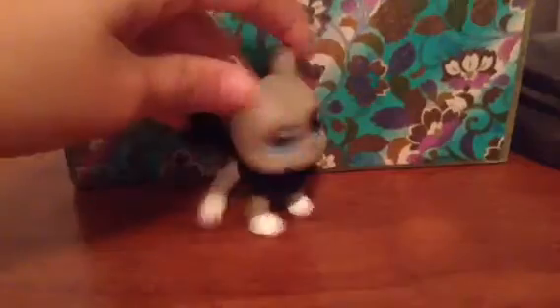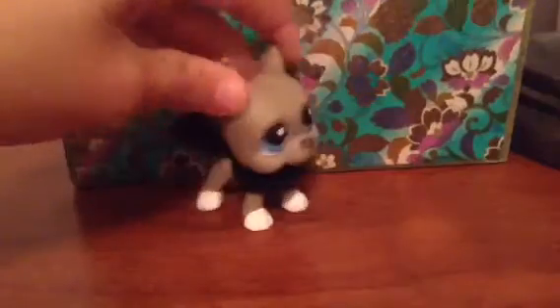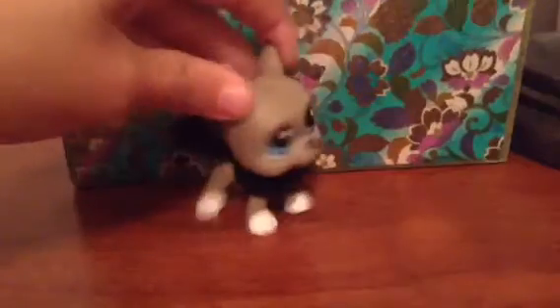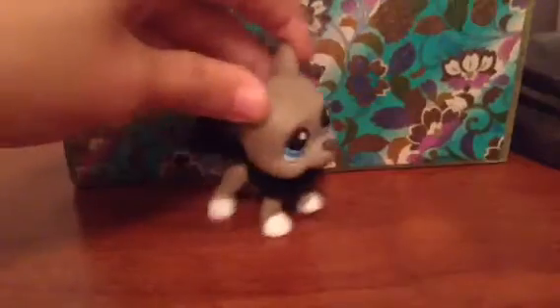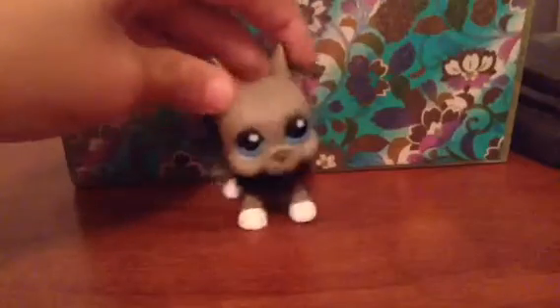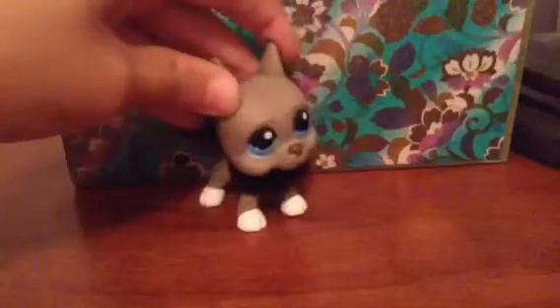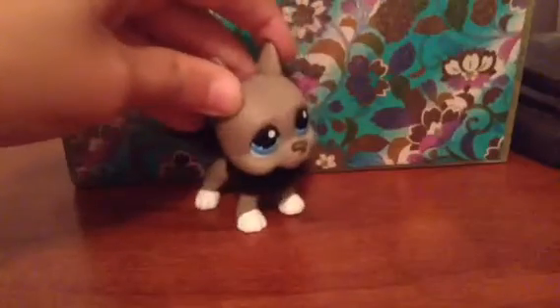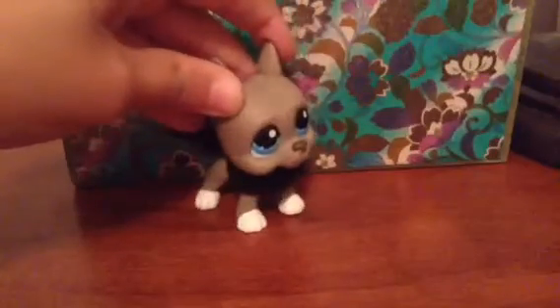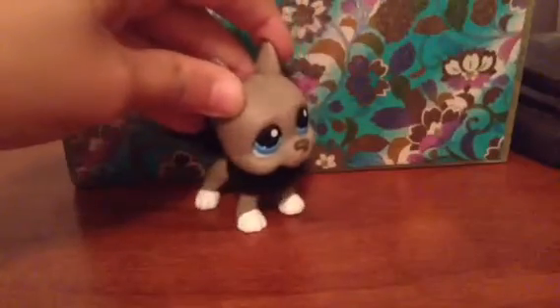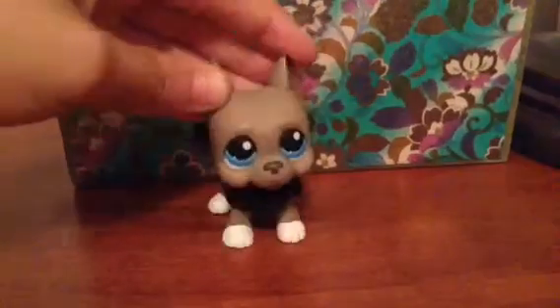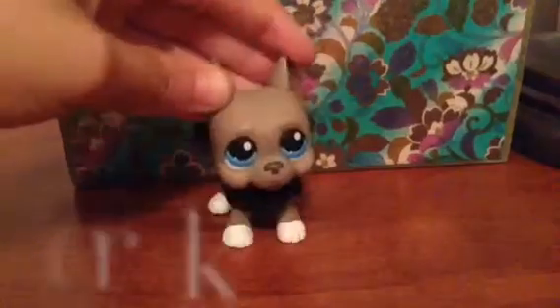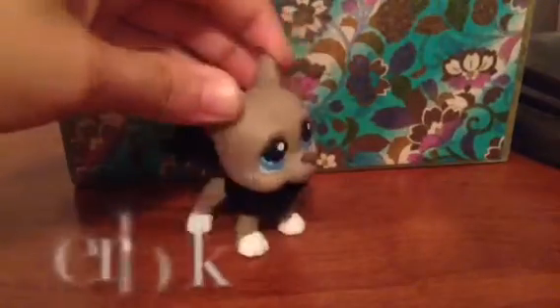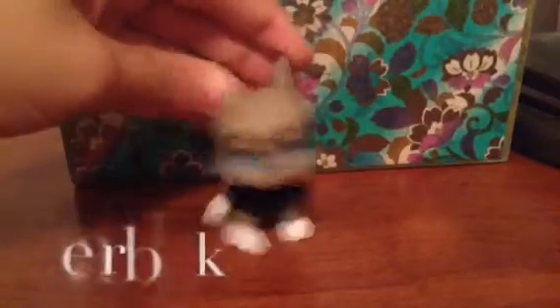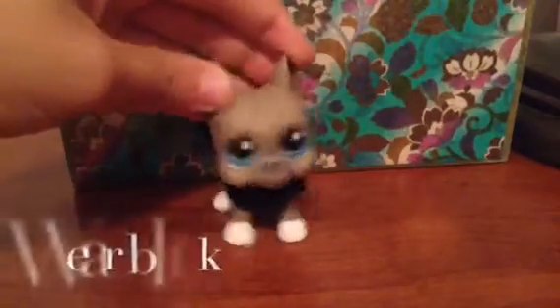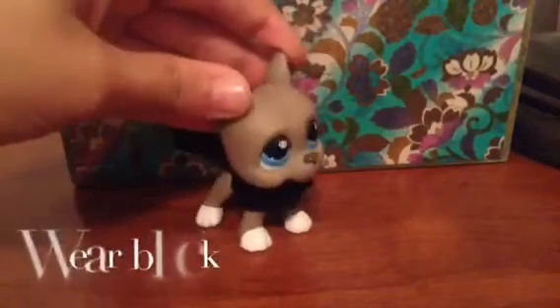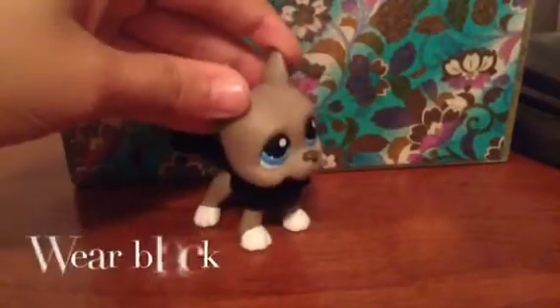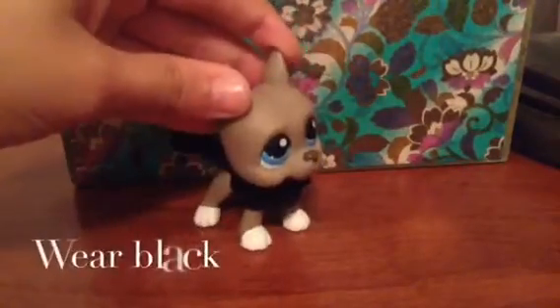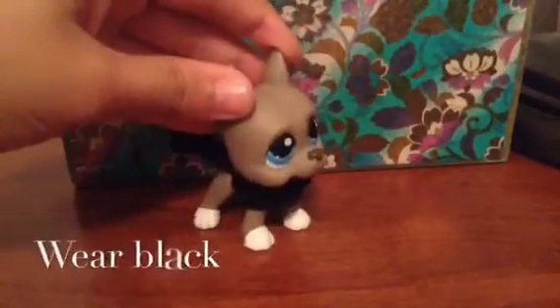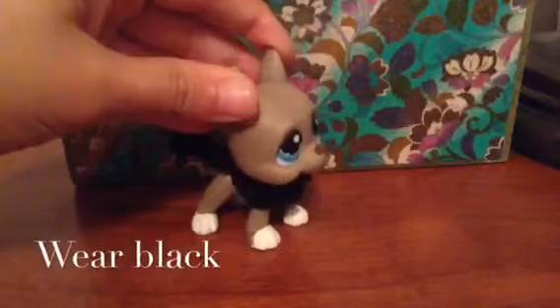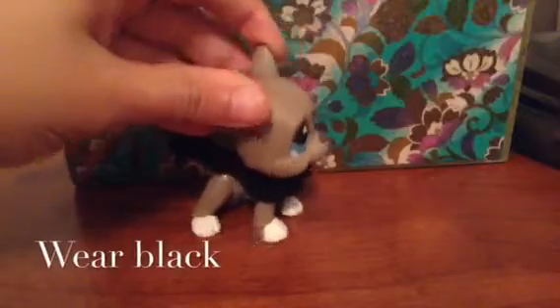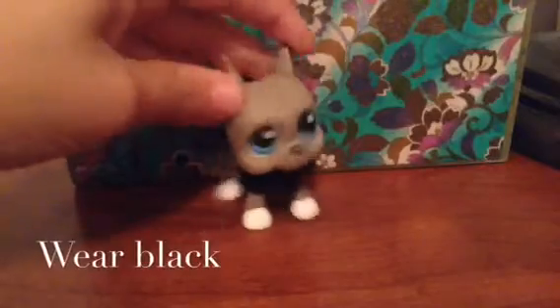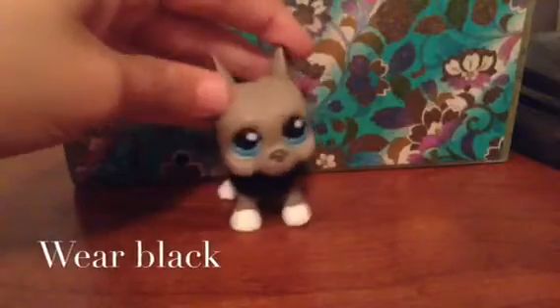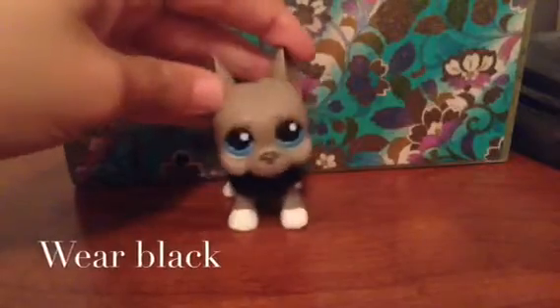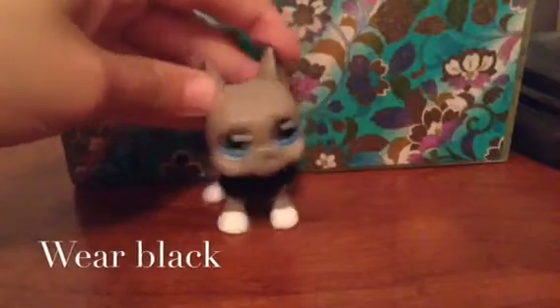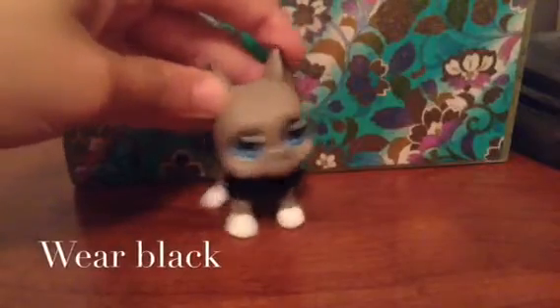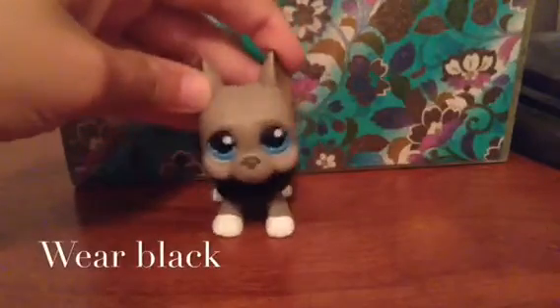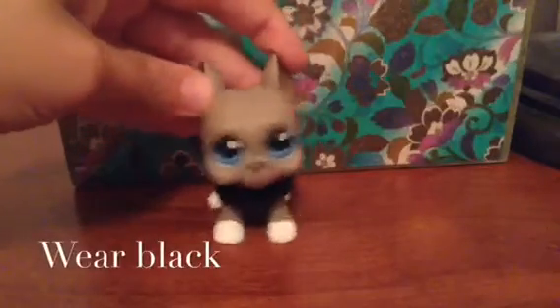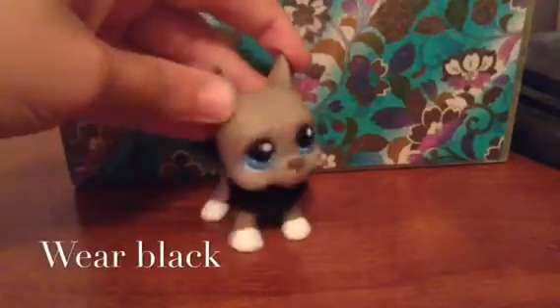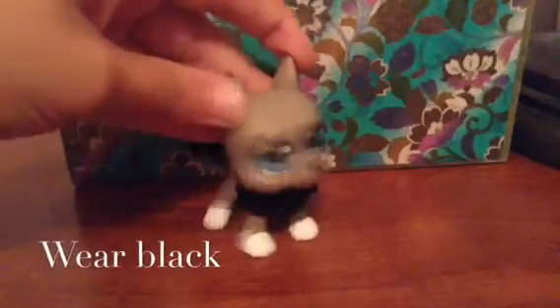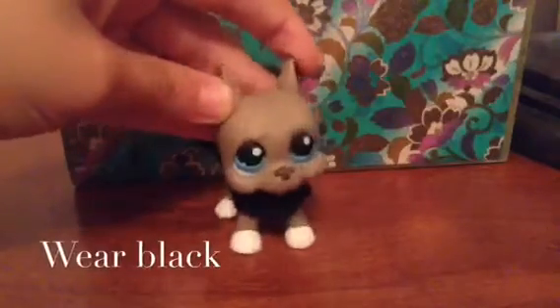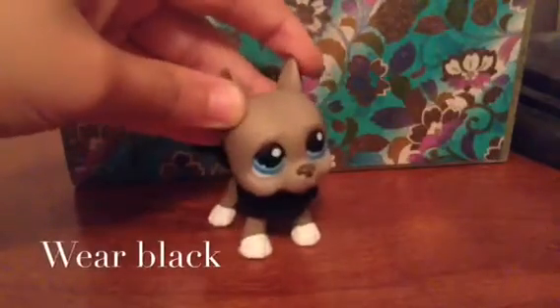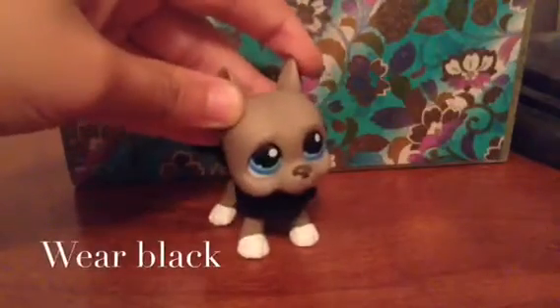First tip: wear some black. As you see, I'm wearing my black scarf.